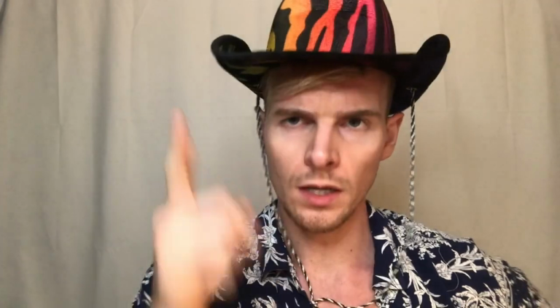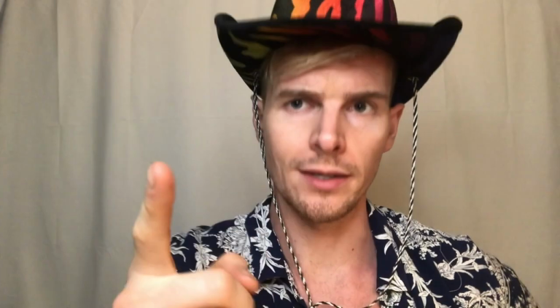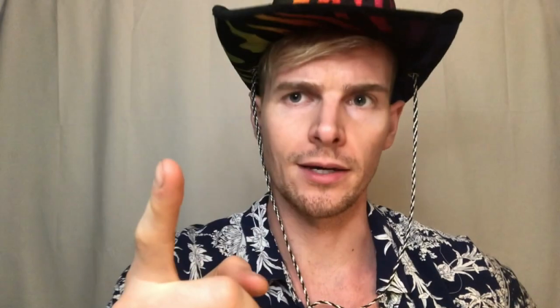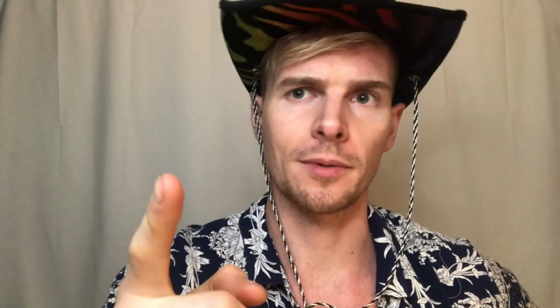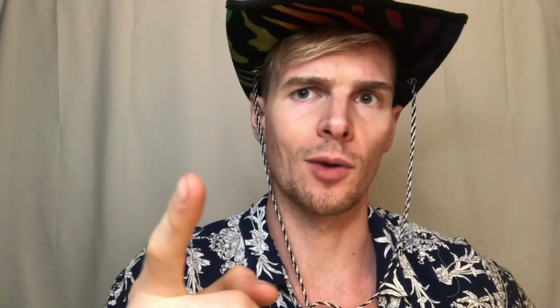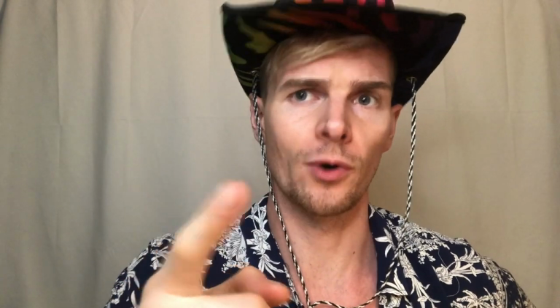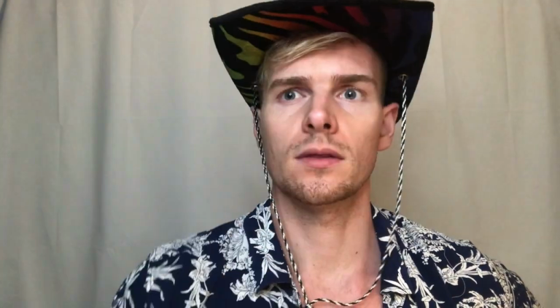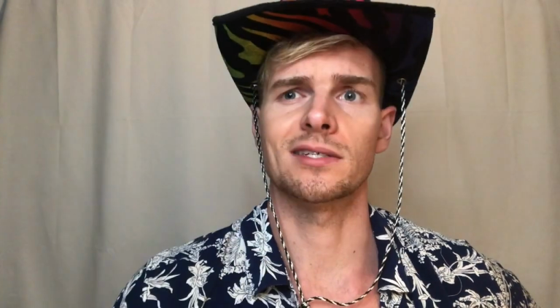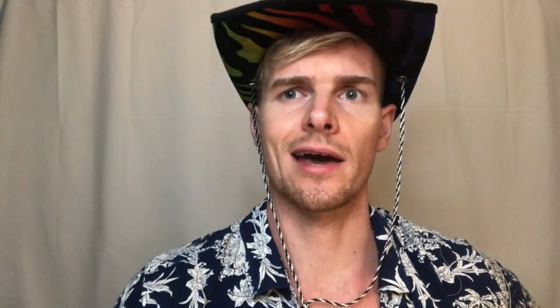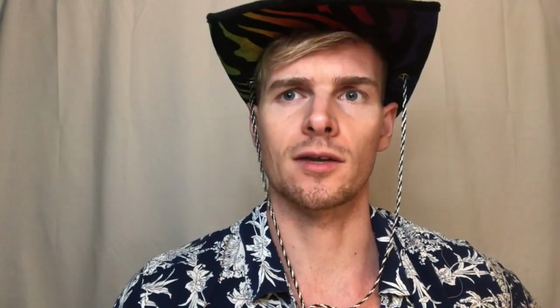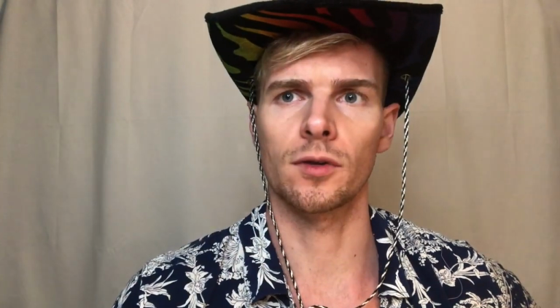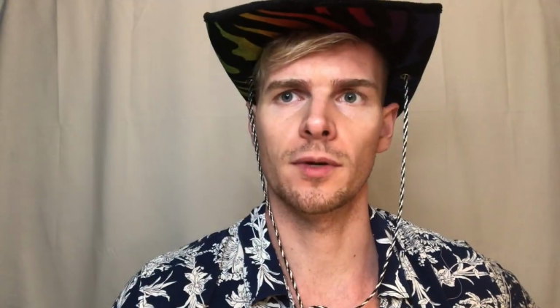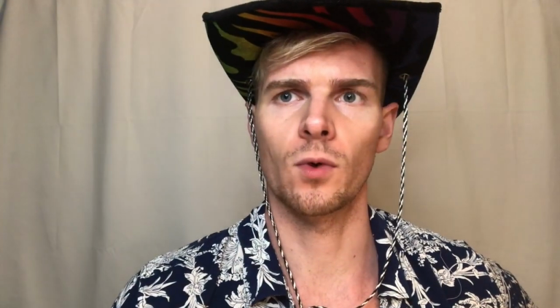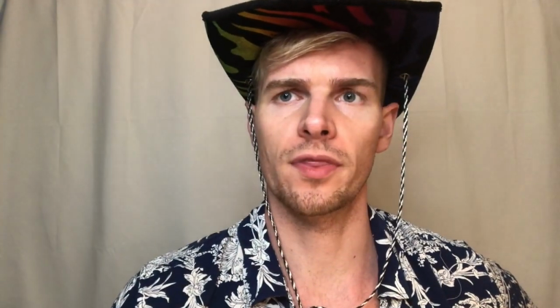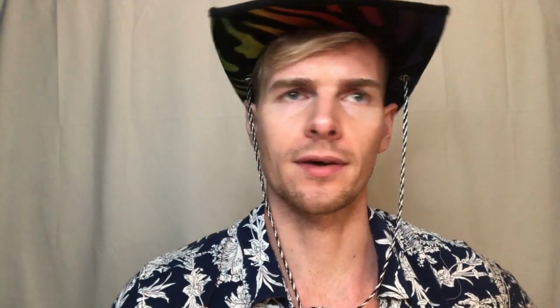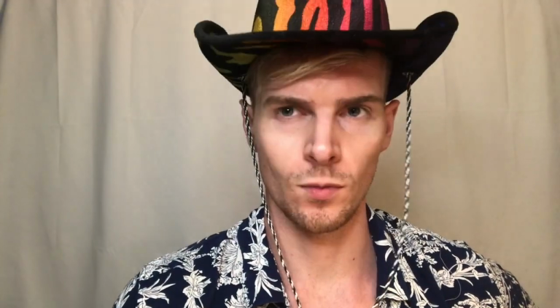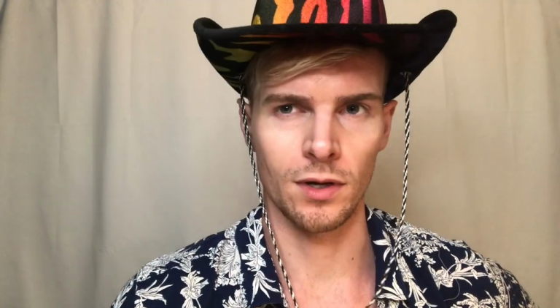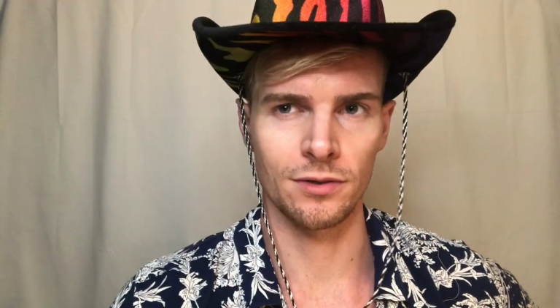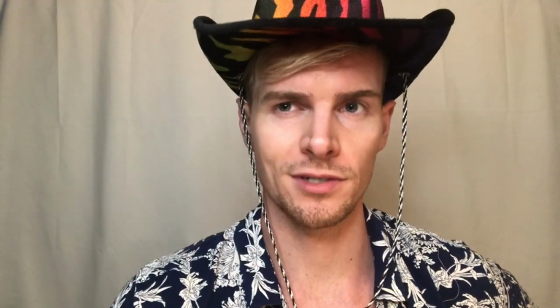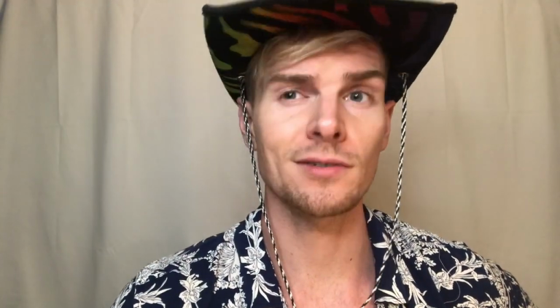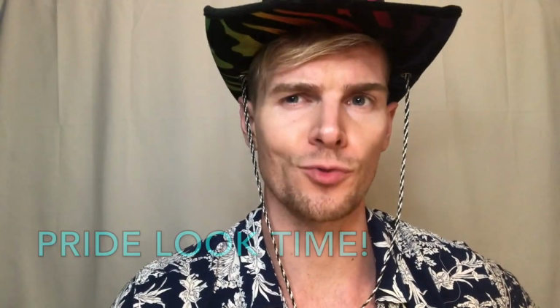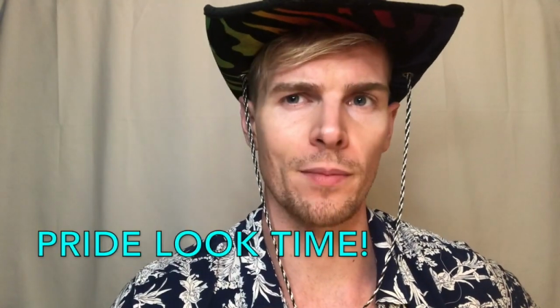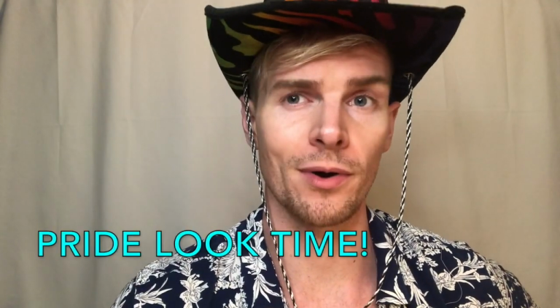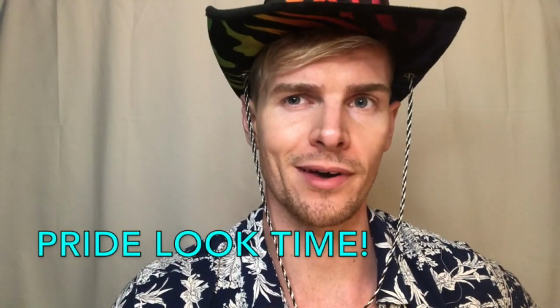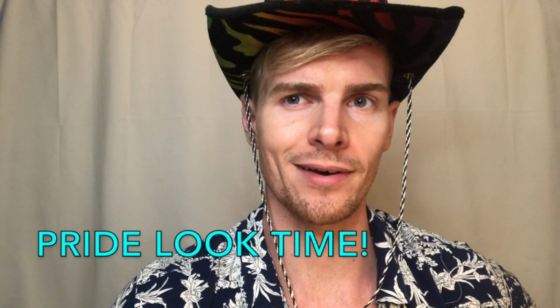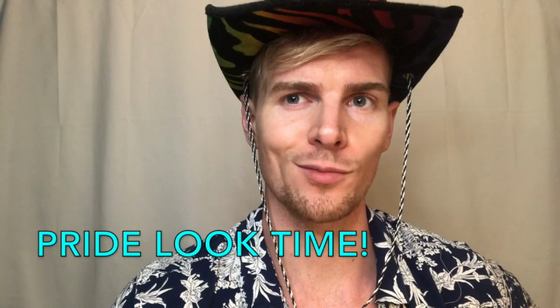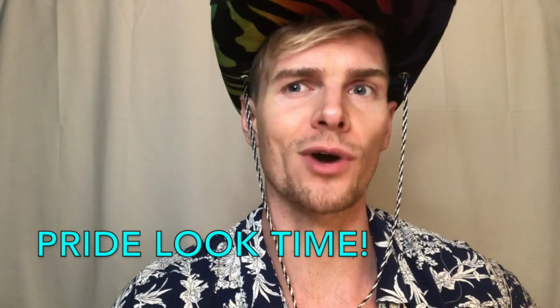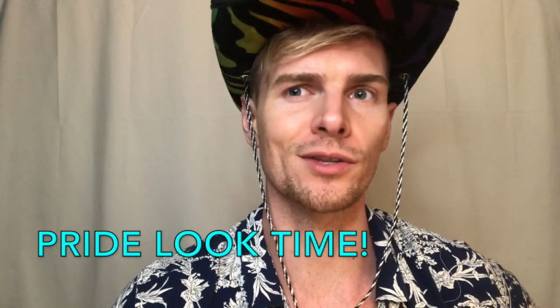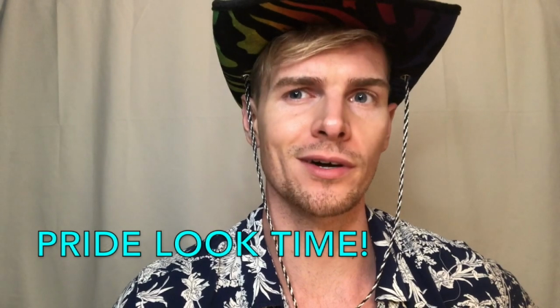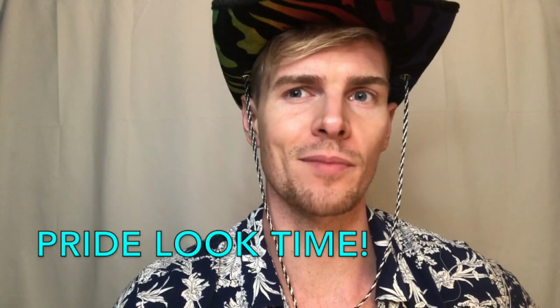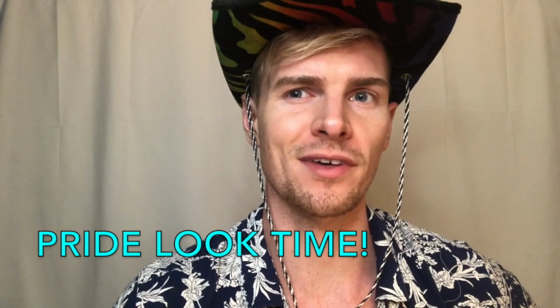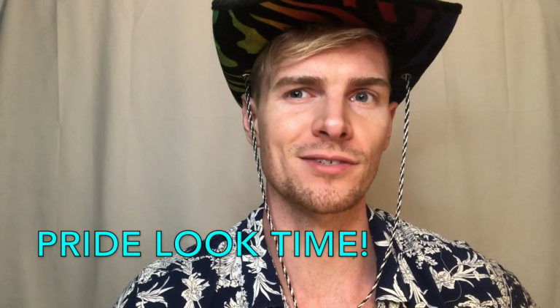Giddy up cowboy. This hat can only mean one thing. What color is it? It's rainbow — Pride look? I think so.